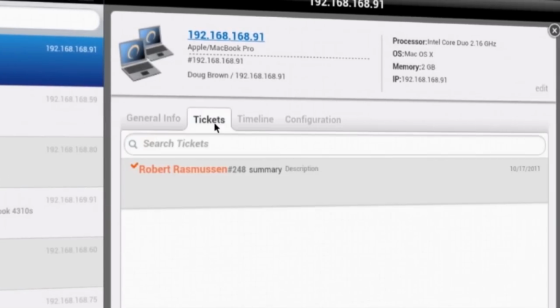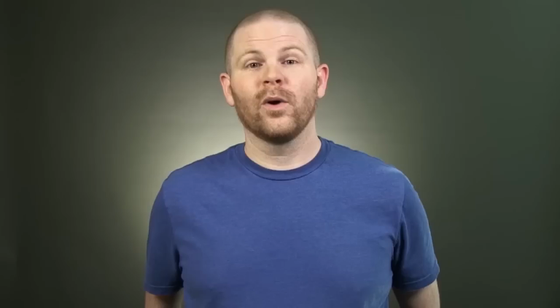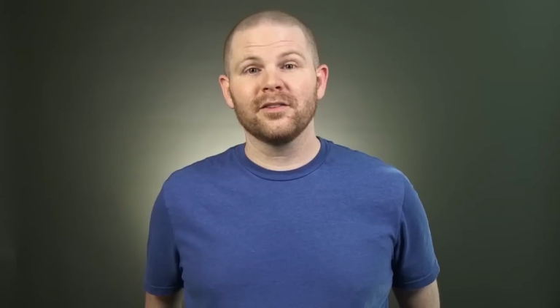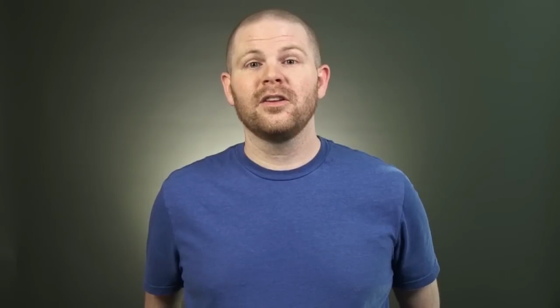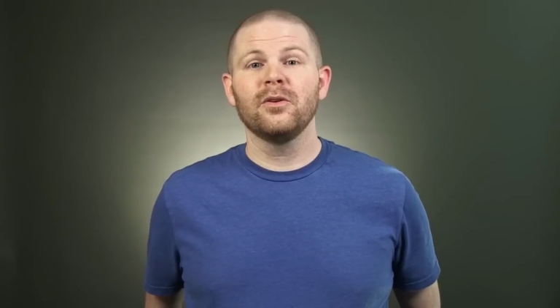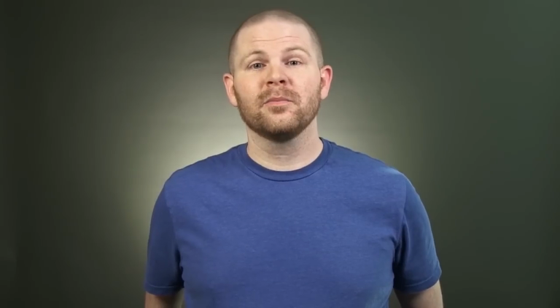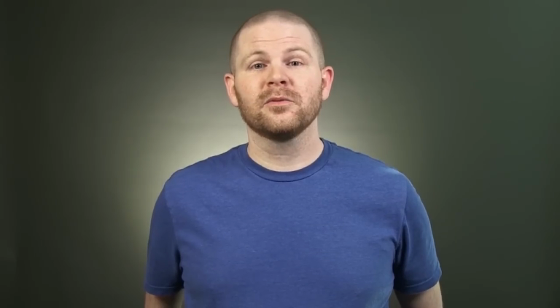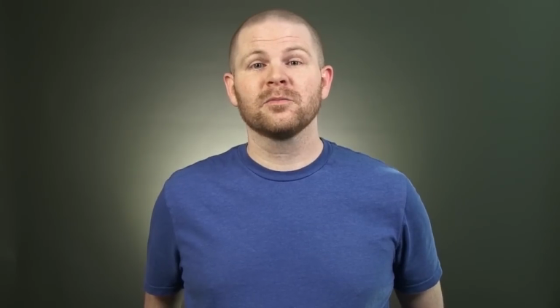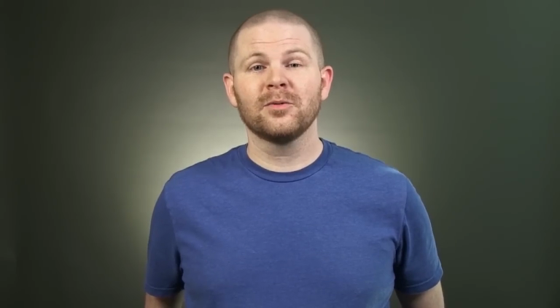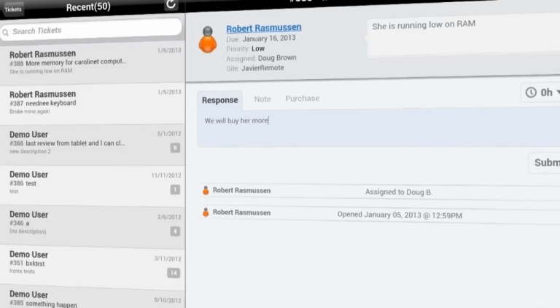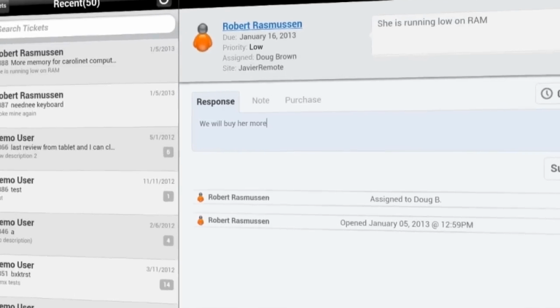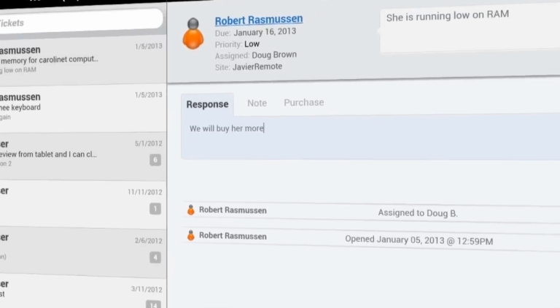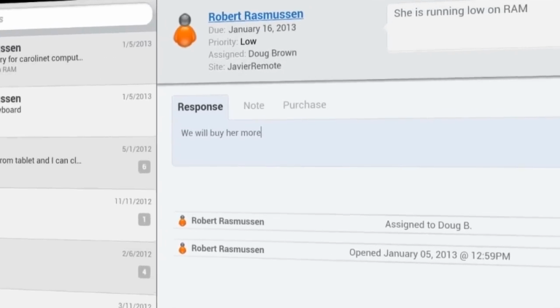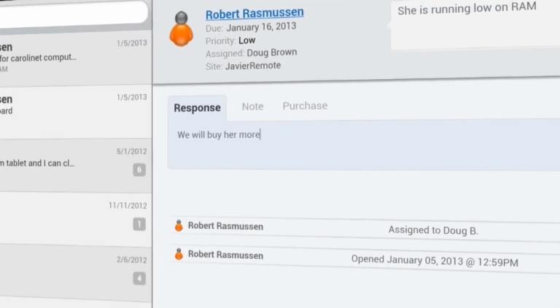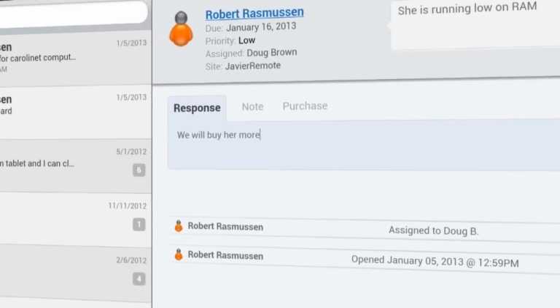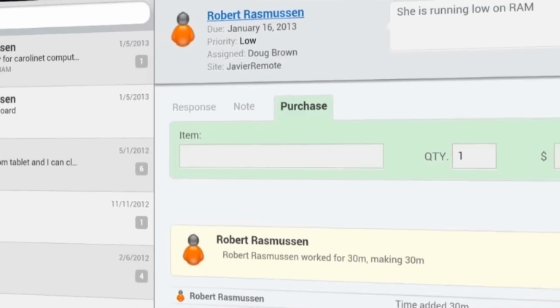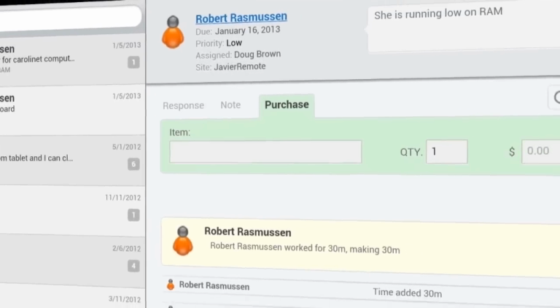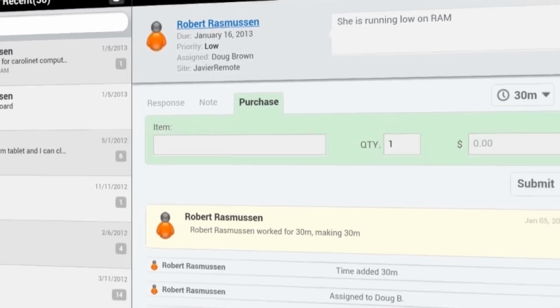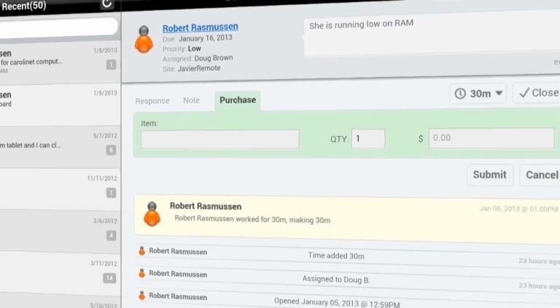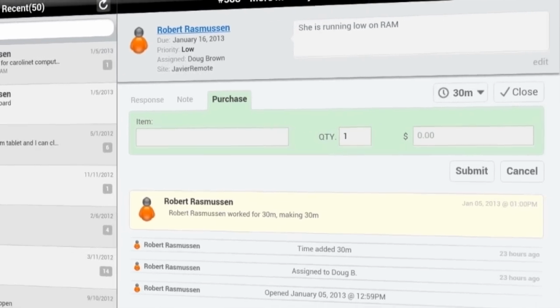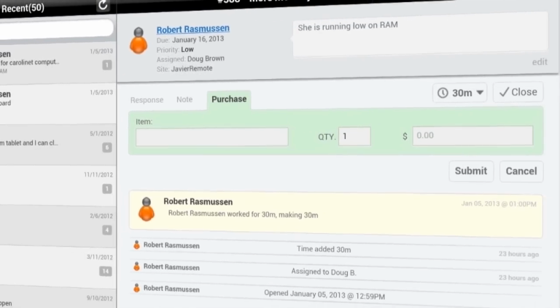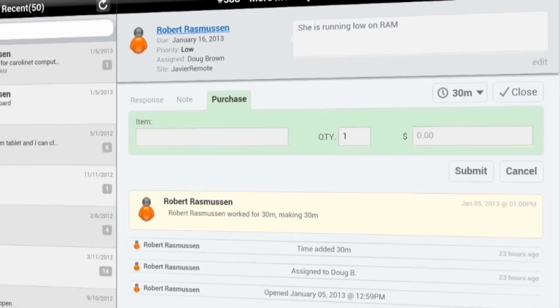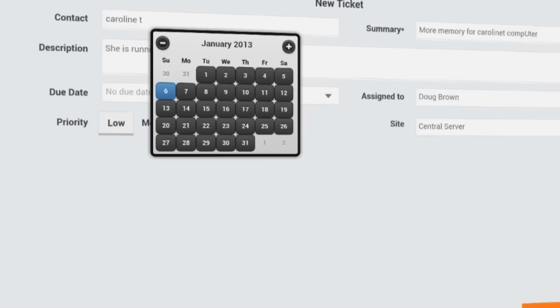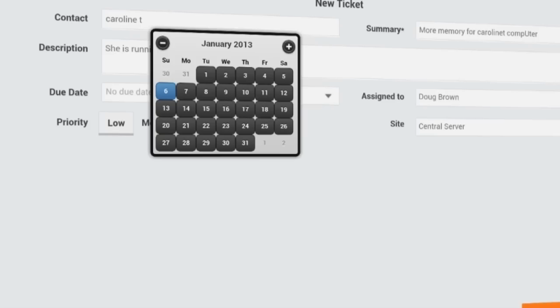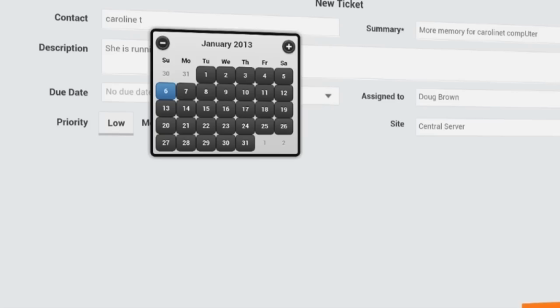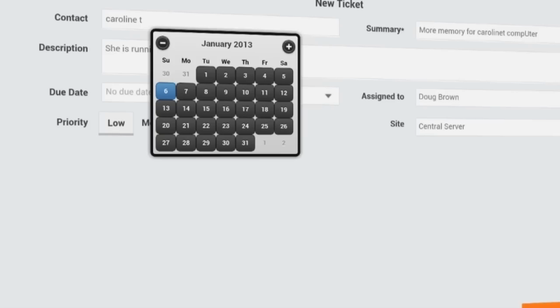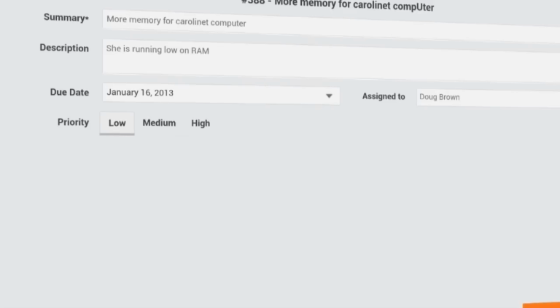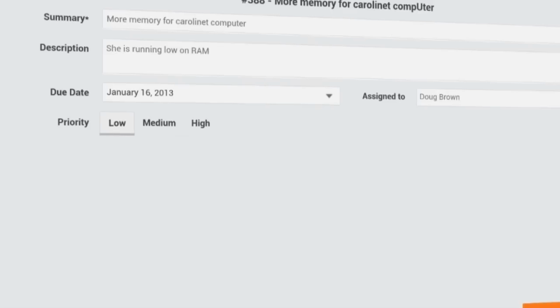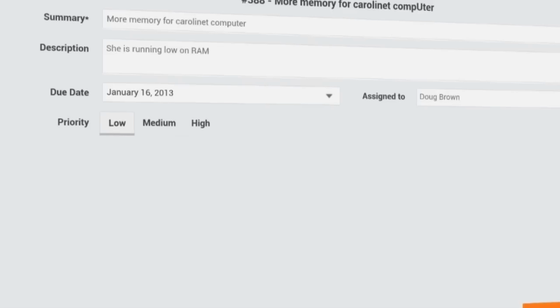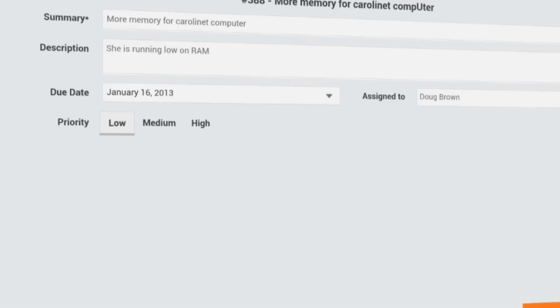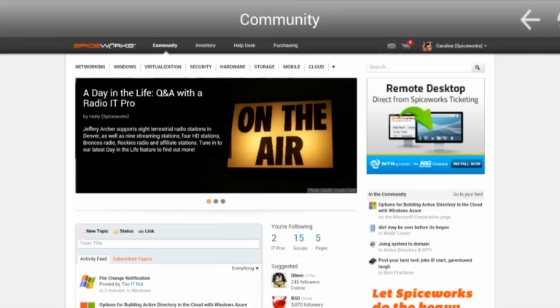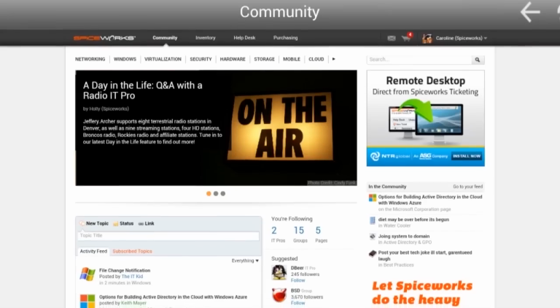What else can you do with Spiceworks mobile? You can work on and create new tickets, and assign, close, and set ticket due dates.